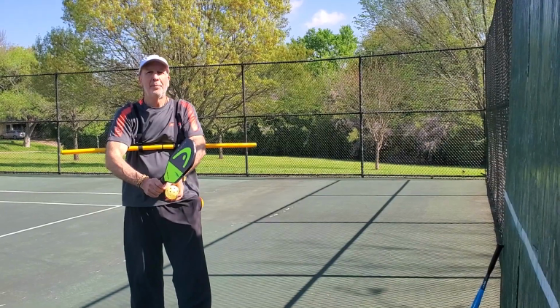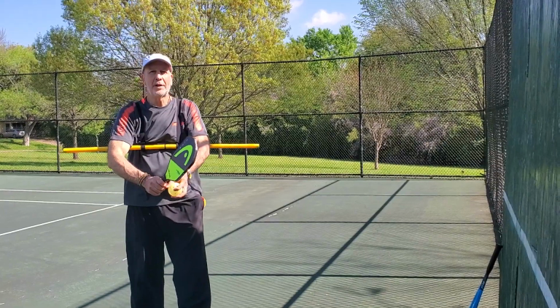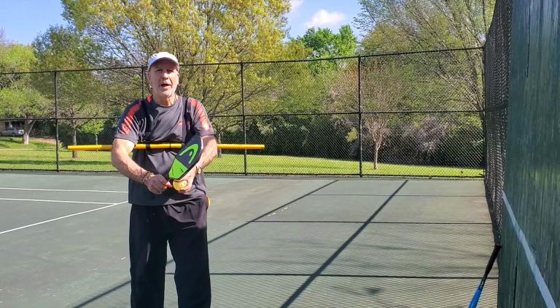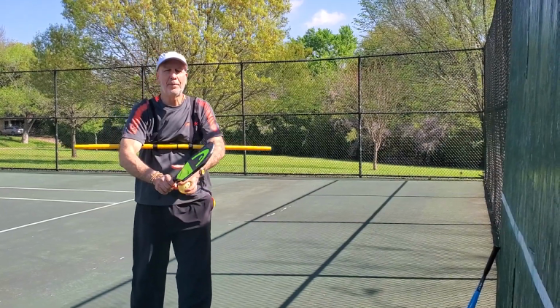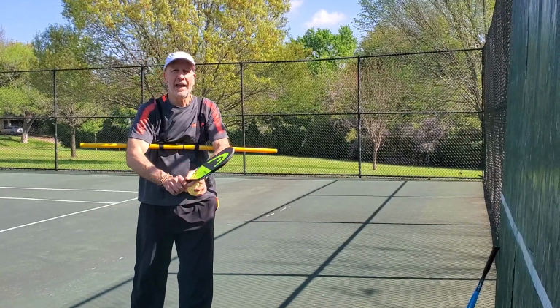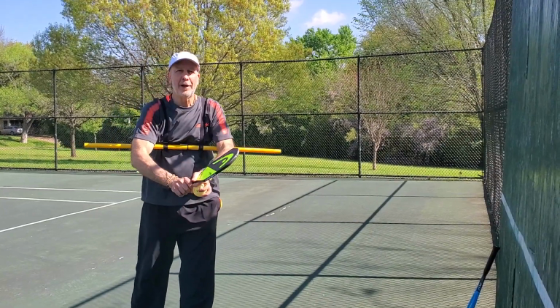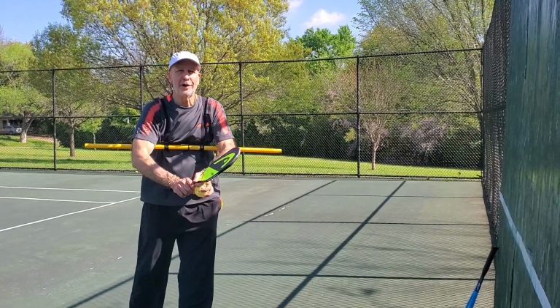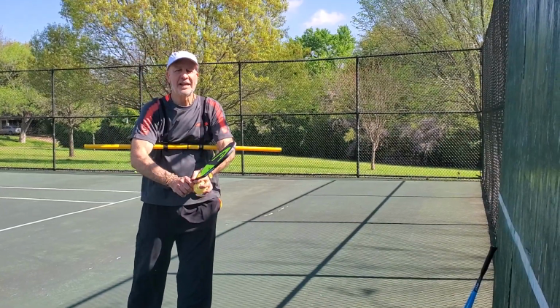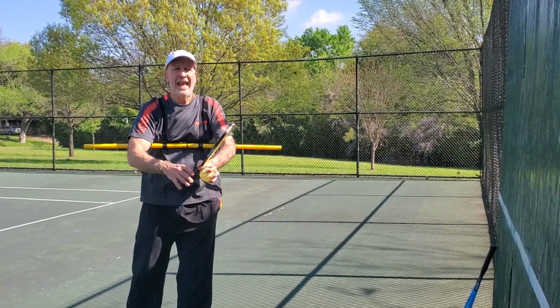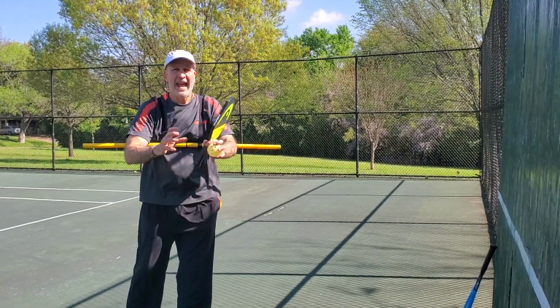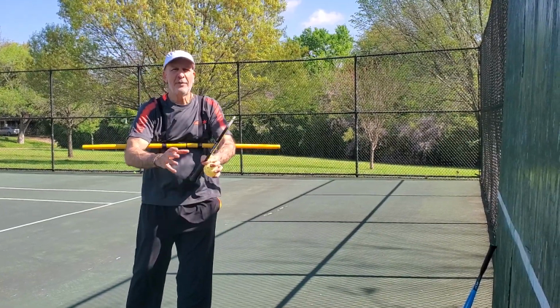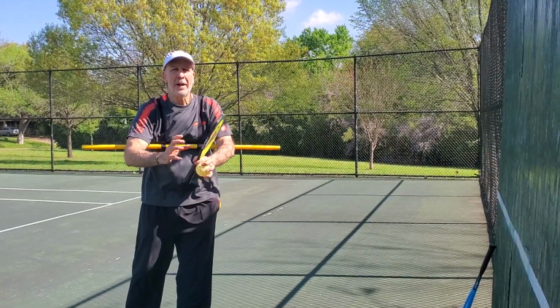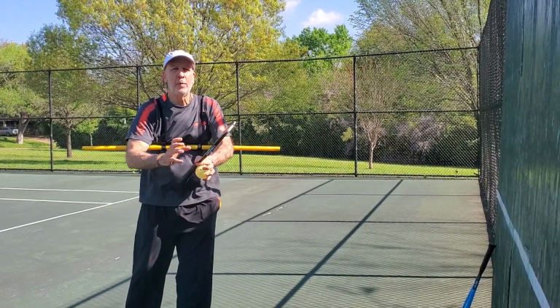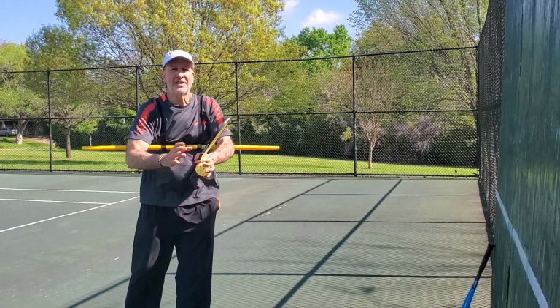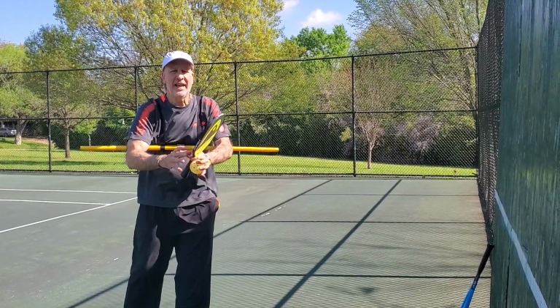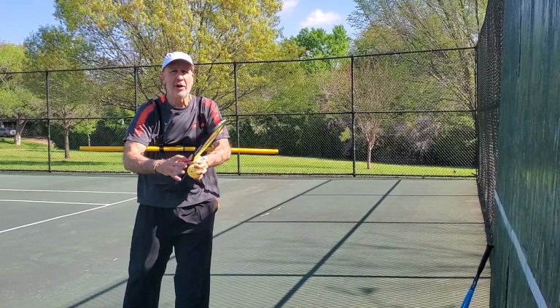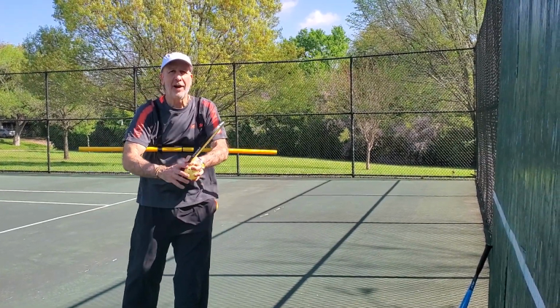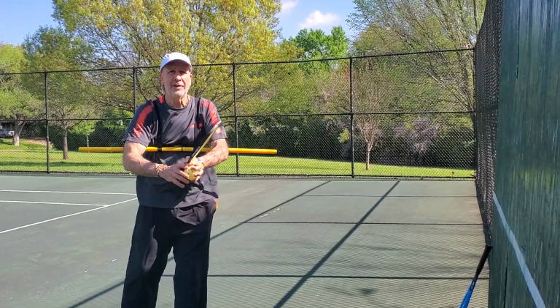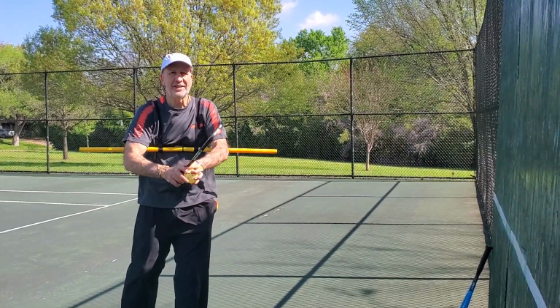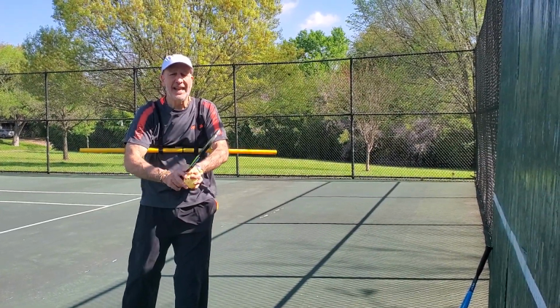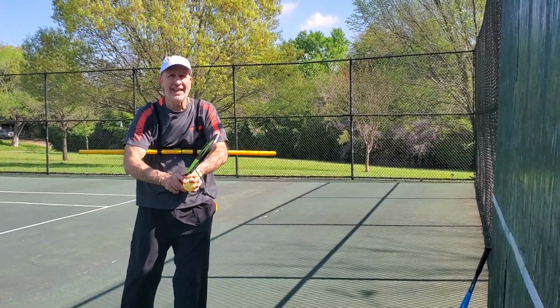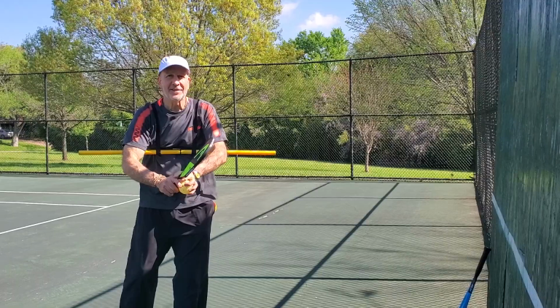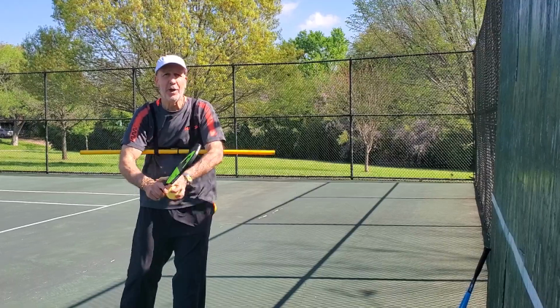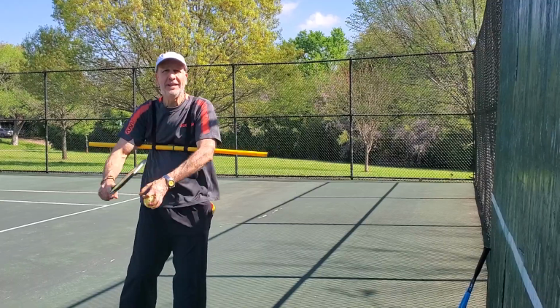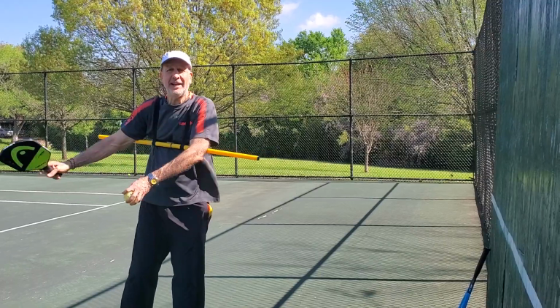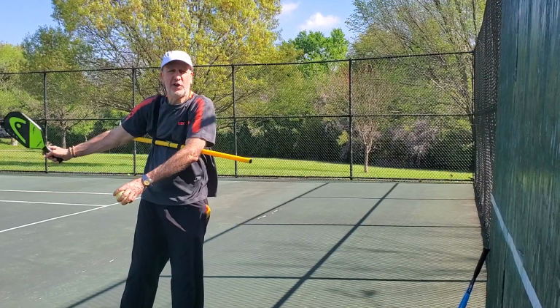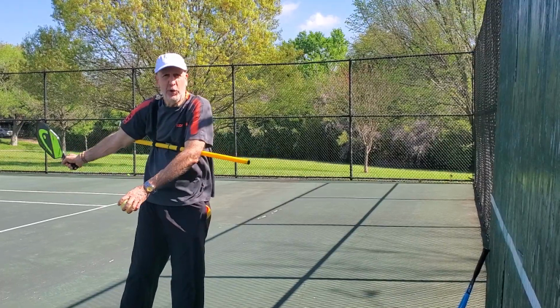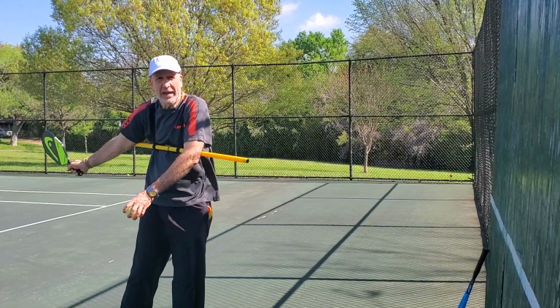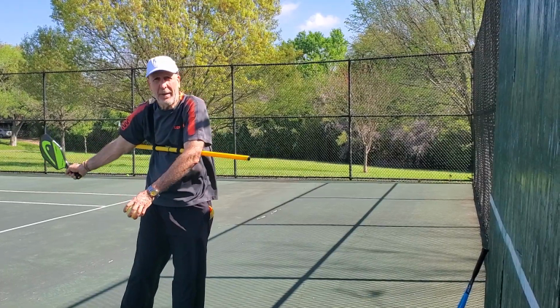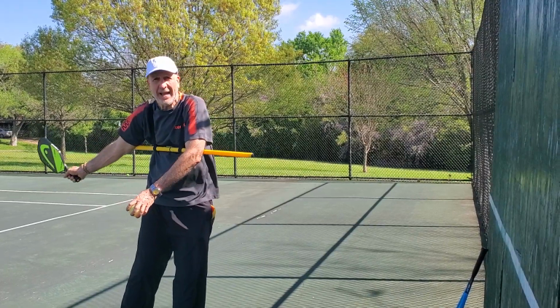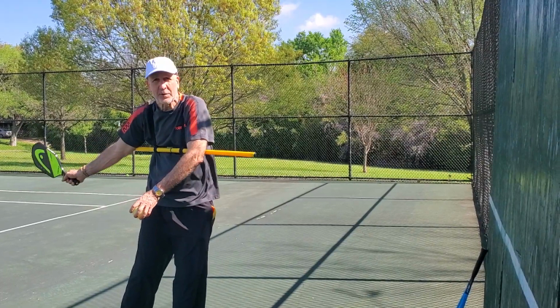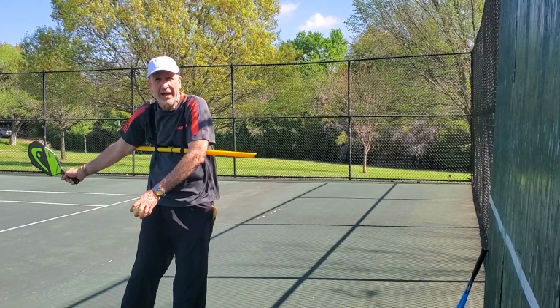Pickleball players, everybody wants to hit hard. The mistake is, though, we take too big a backswing.